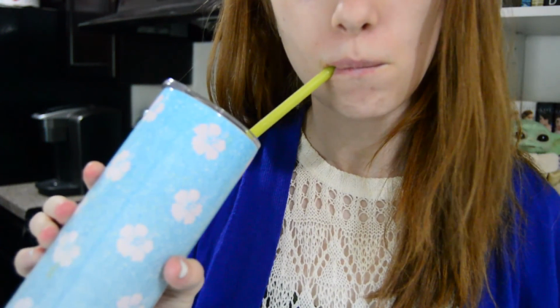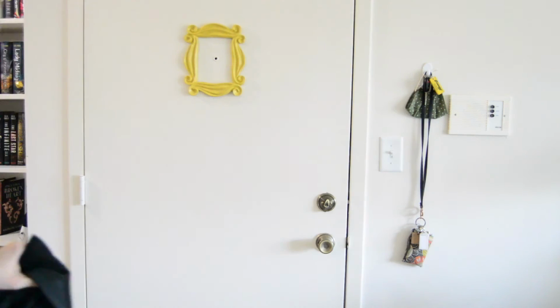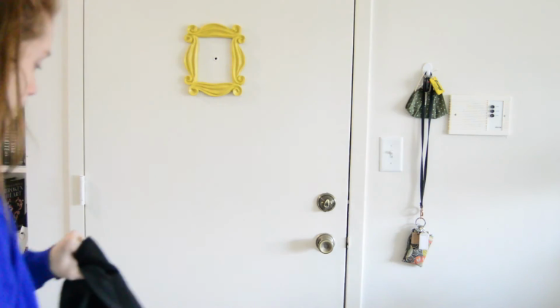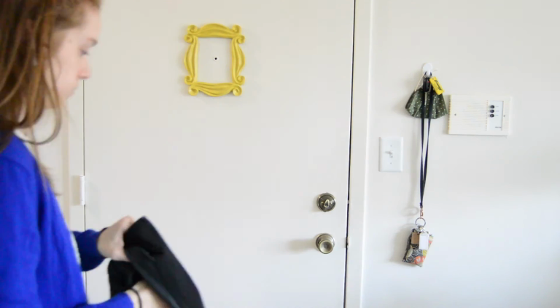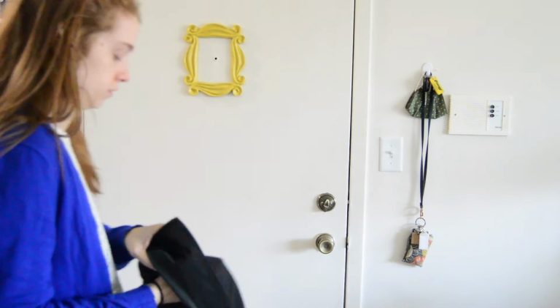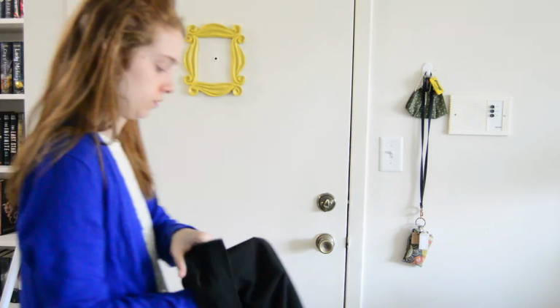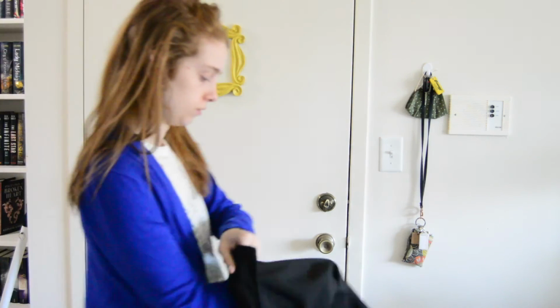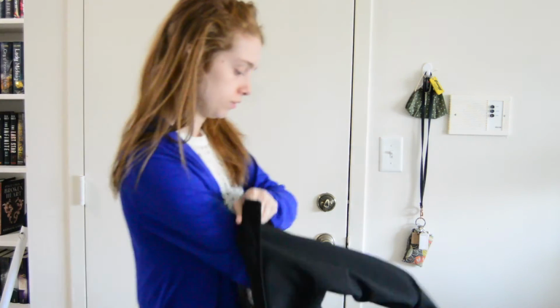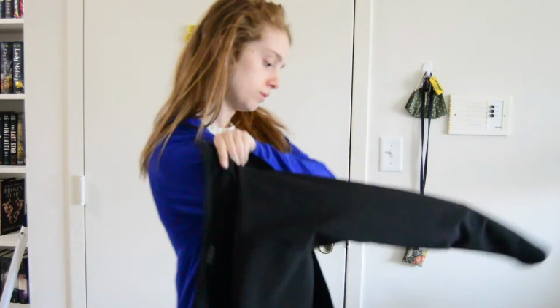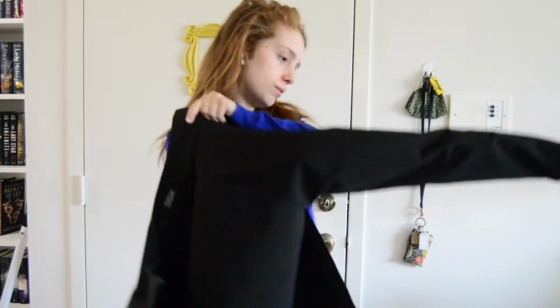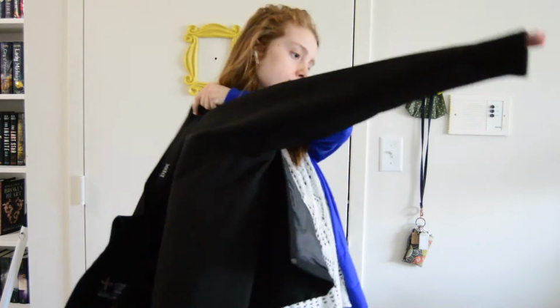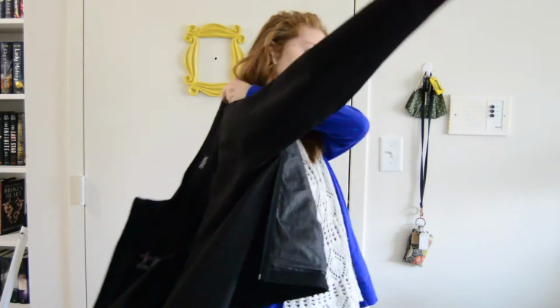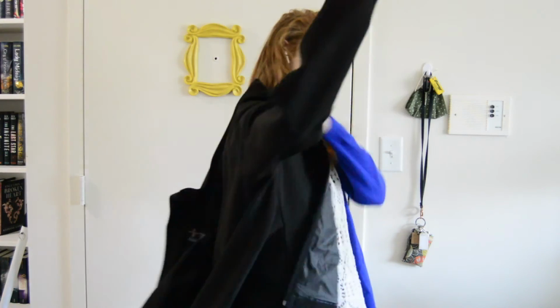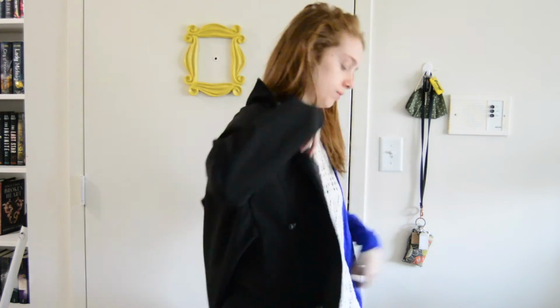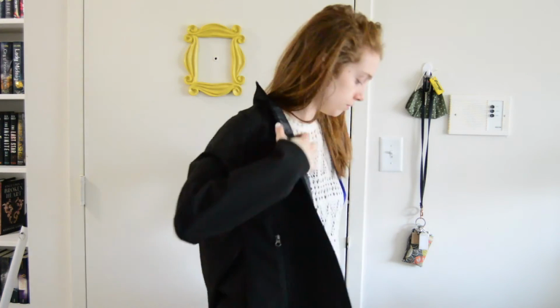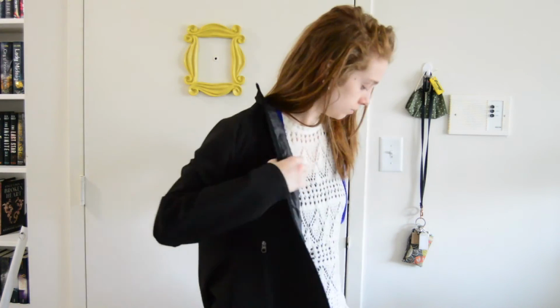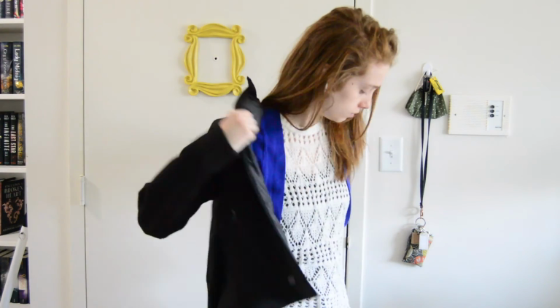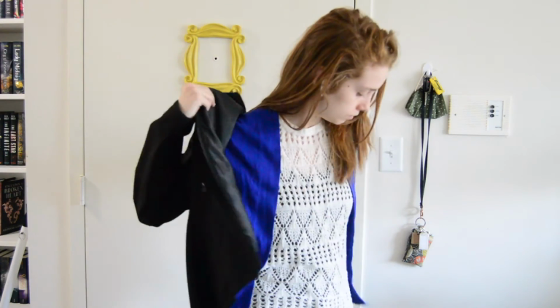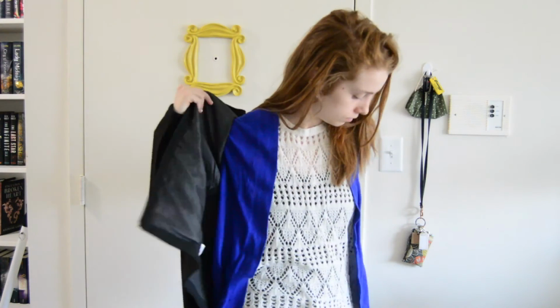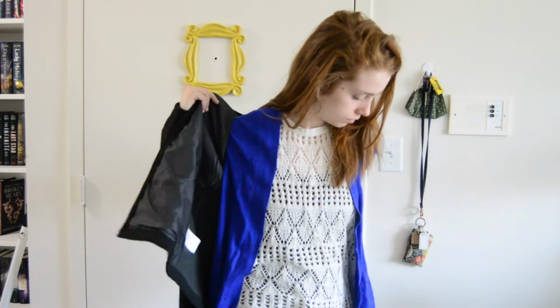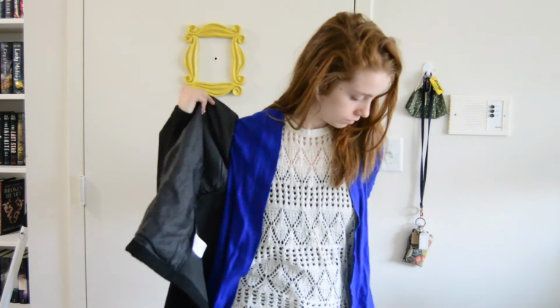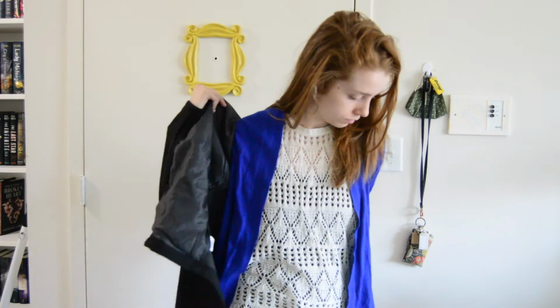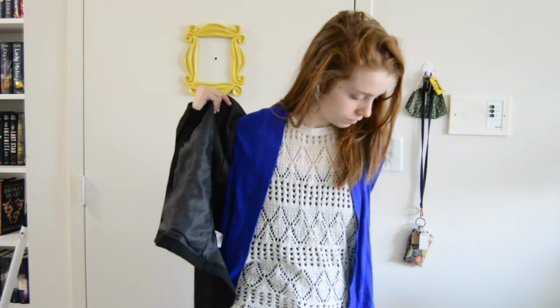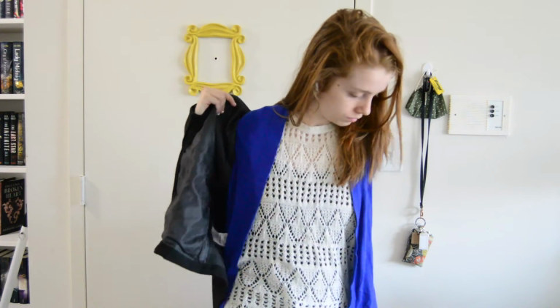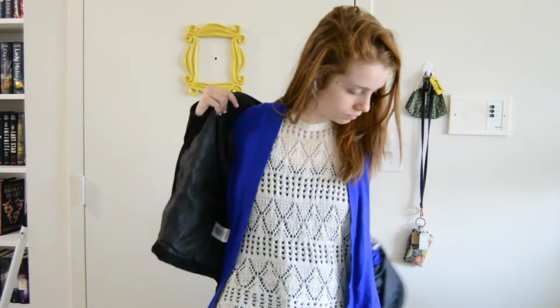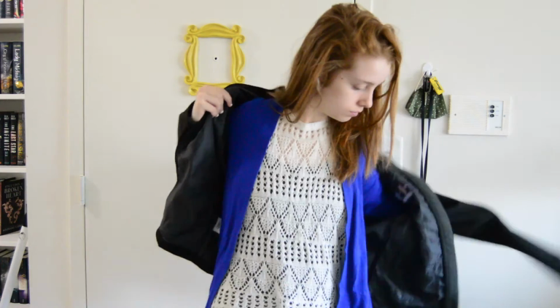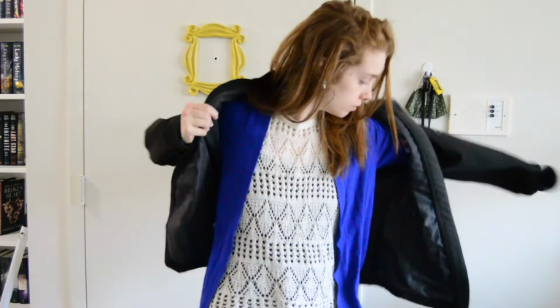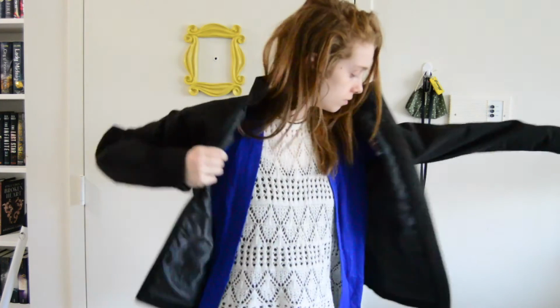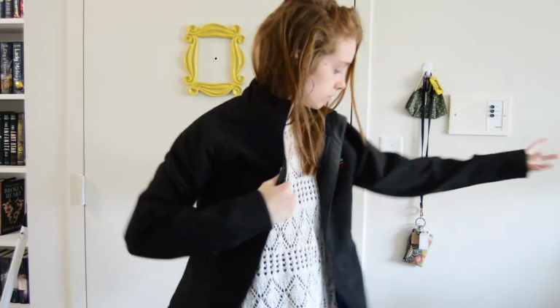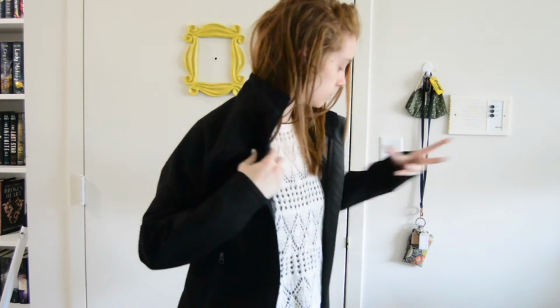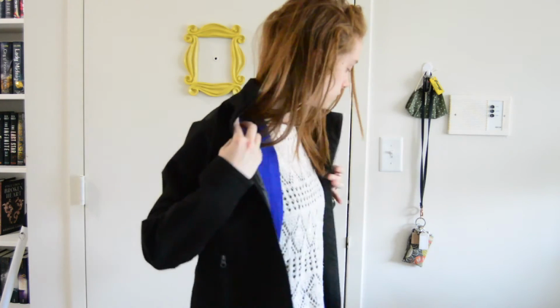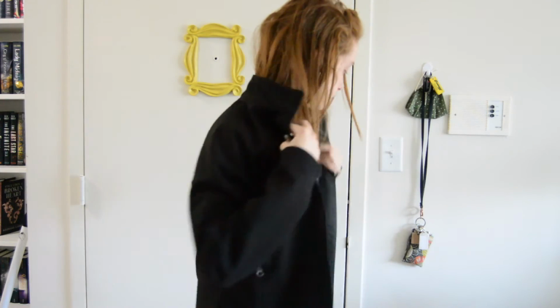Once that is done, I will grab my jacket and head off to work for the day. Bye!